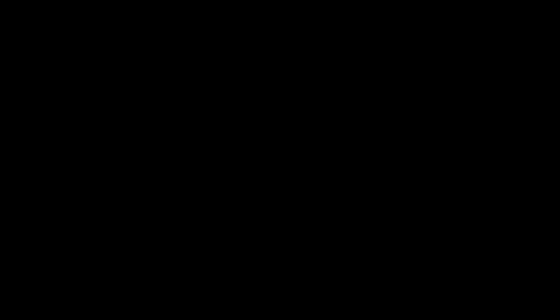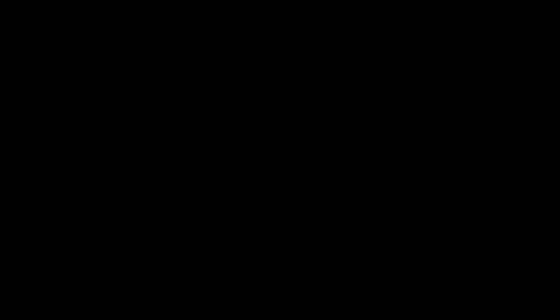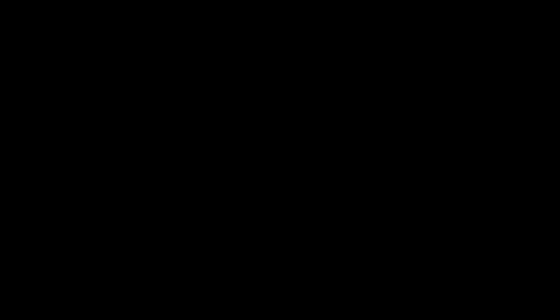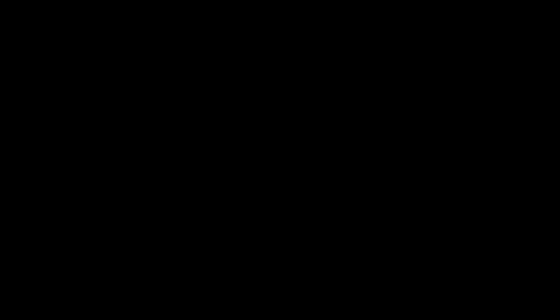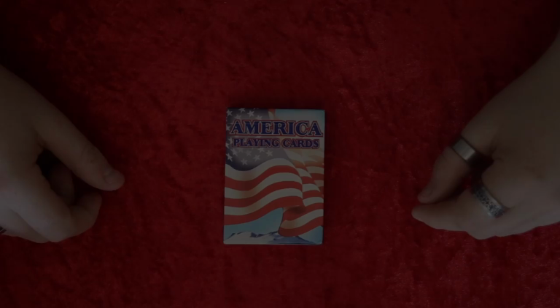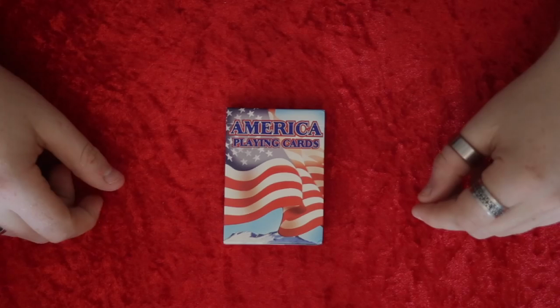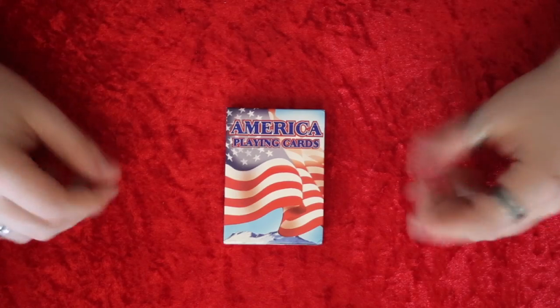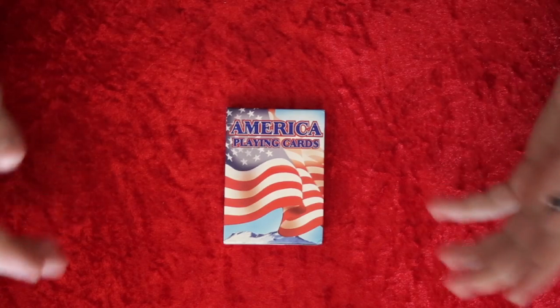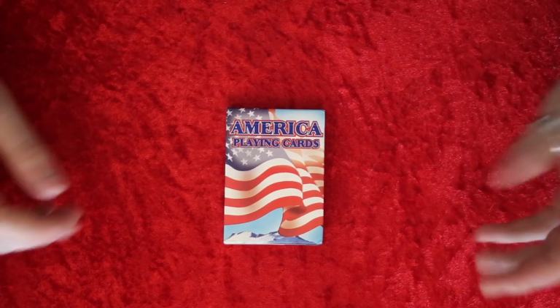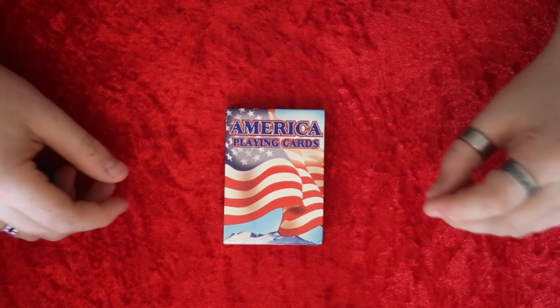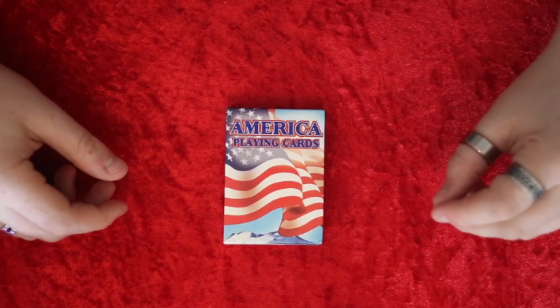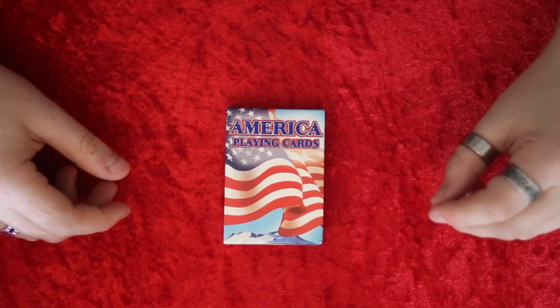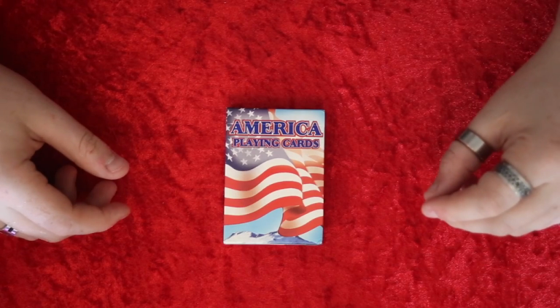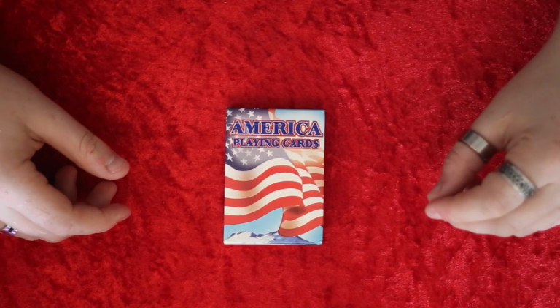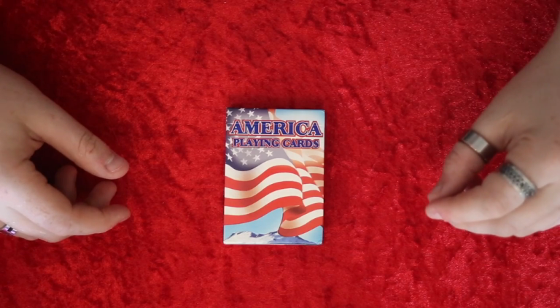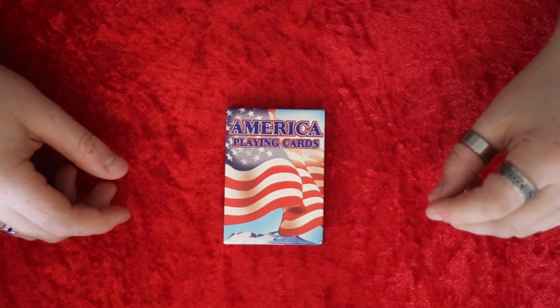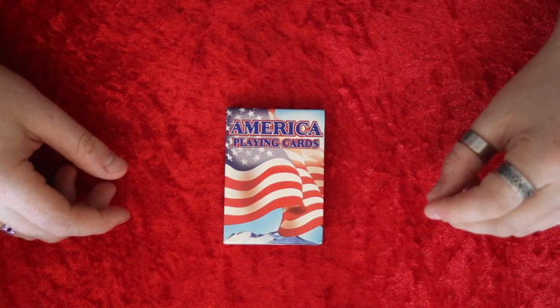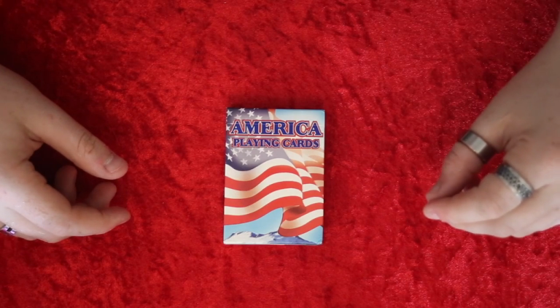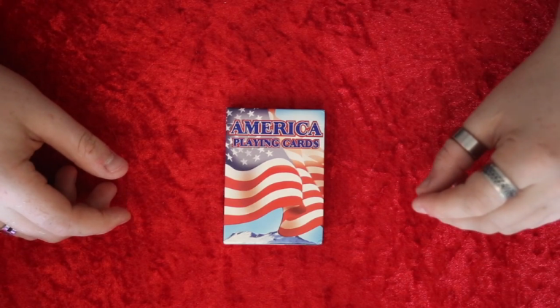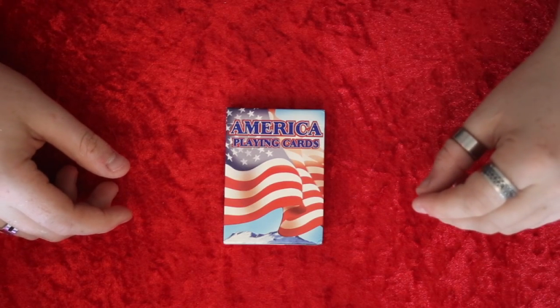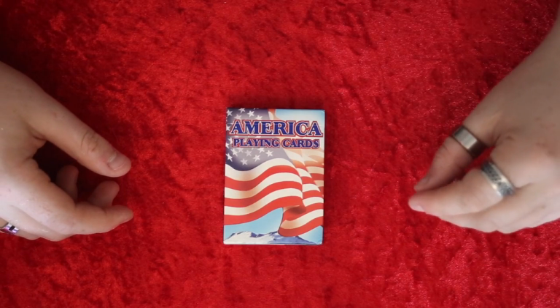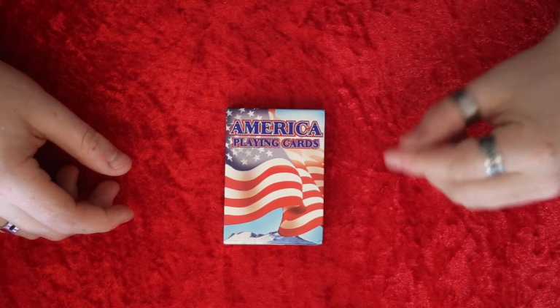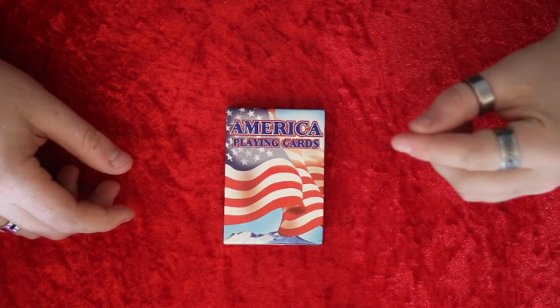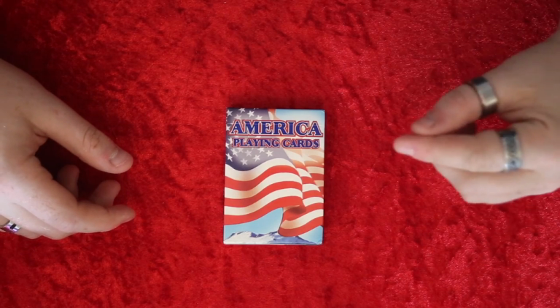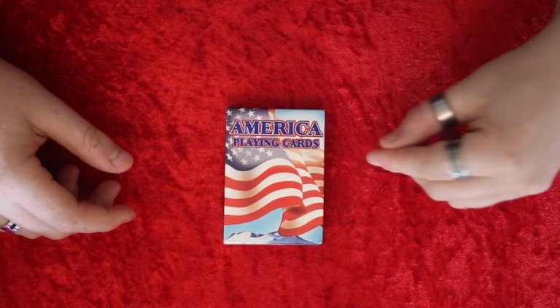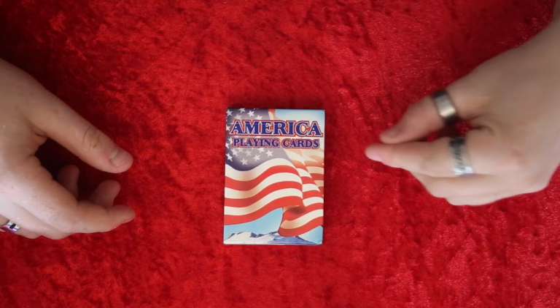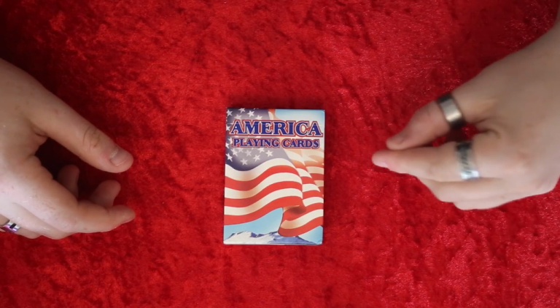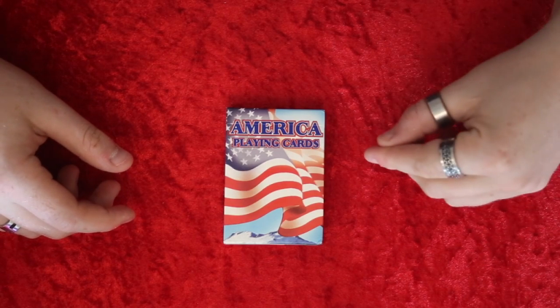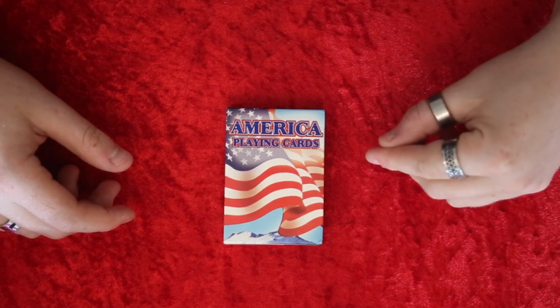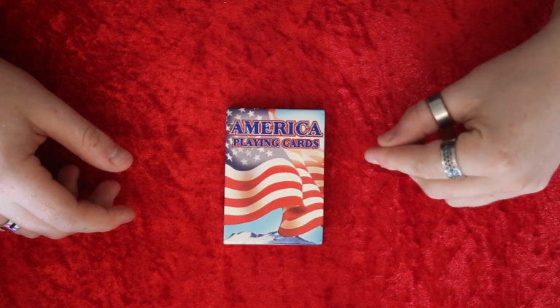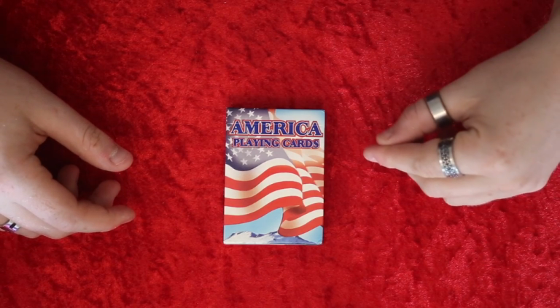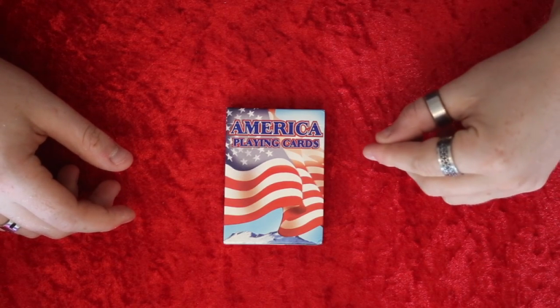Hey guys, welcome back. It's the Car List and in today's video I'm going to review the American playing cards.